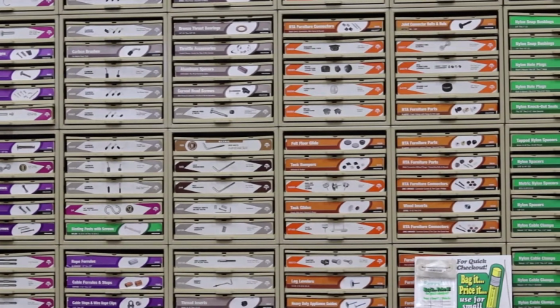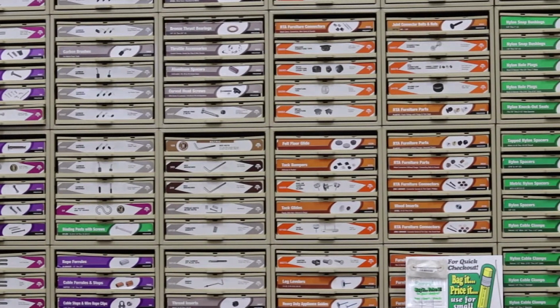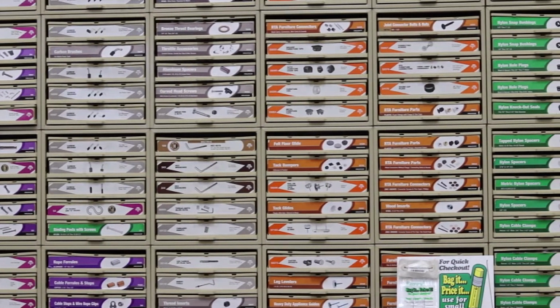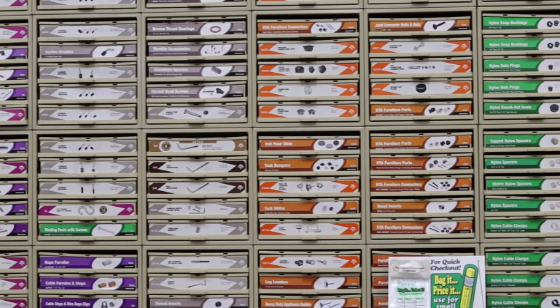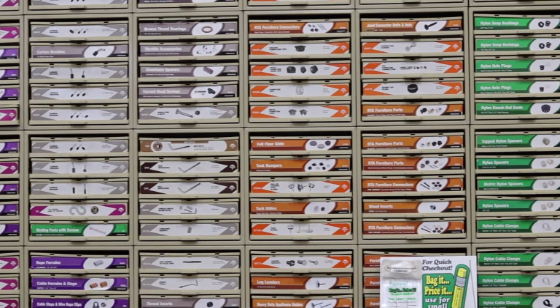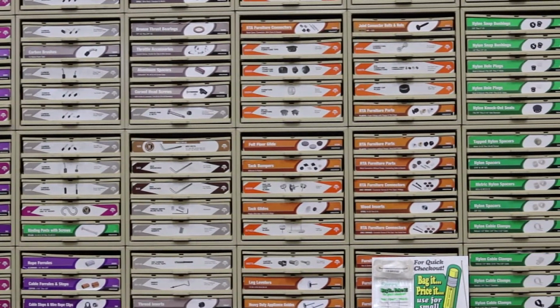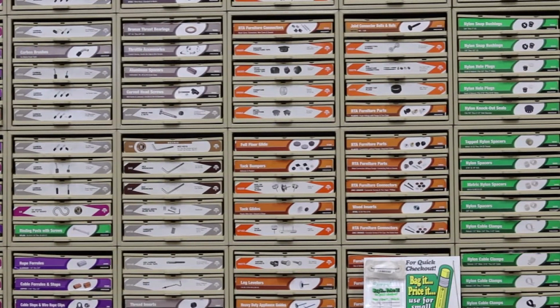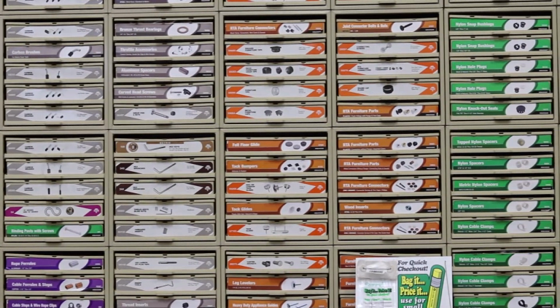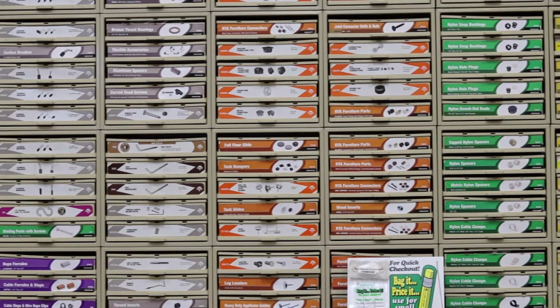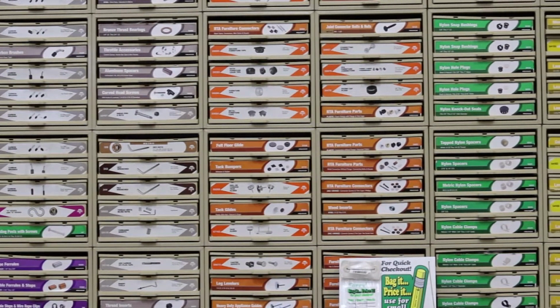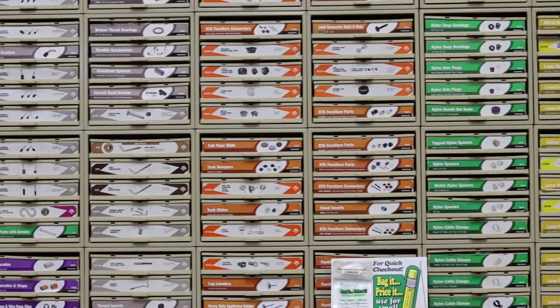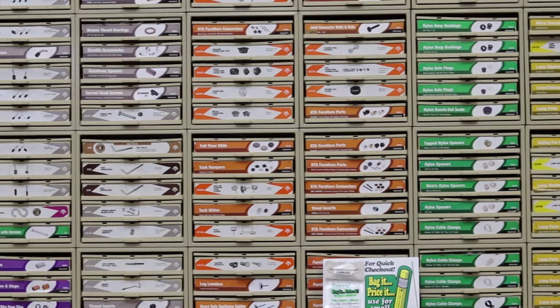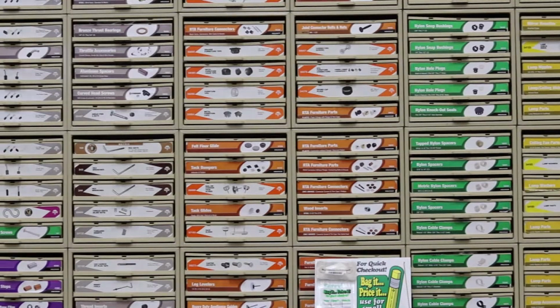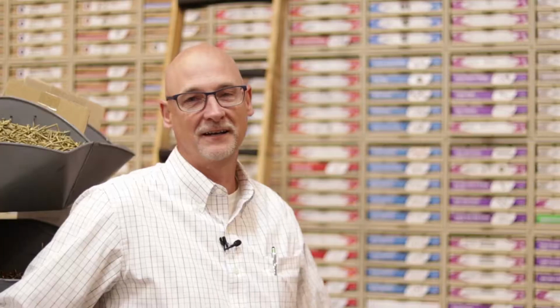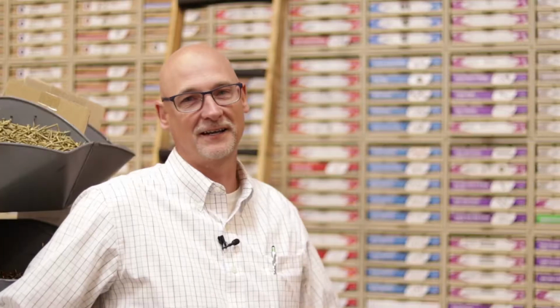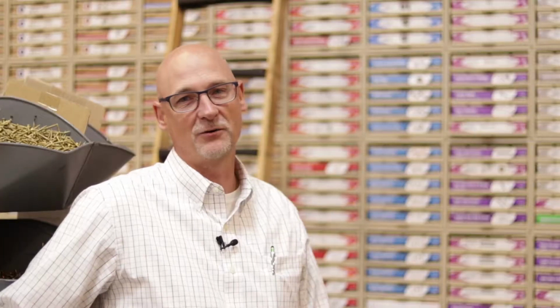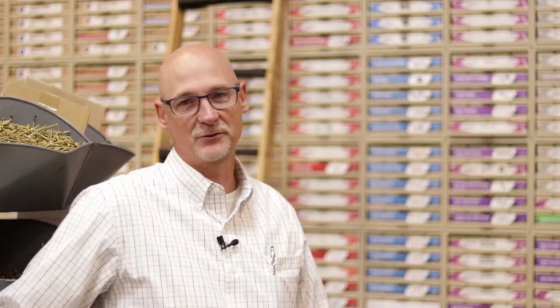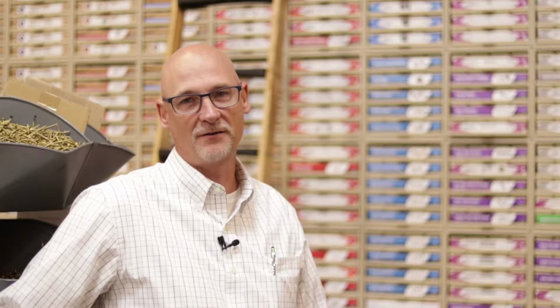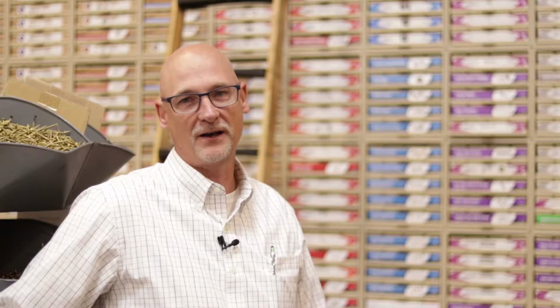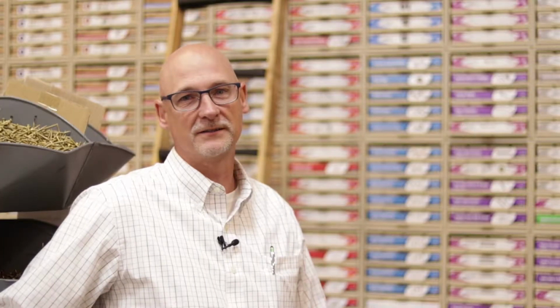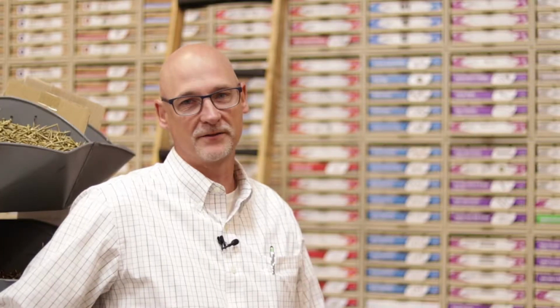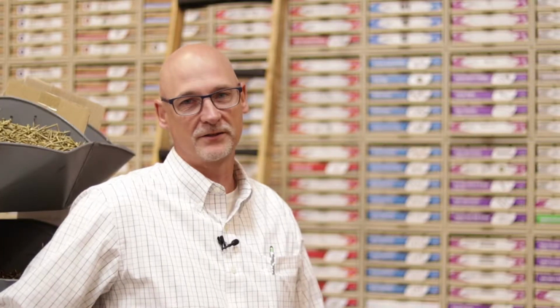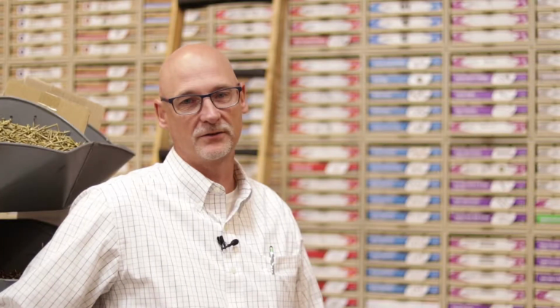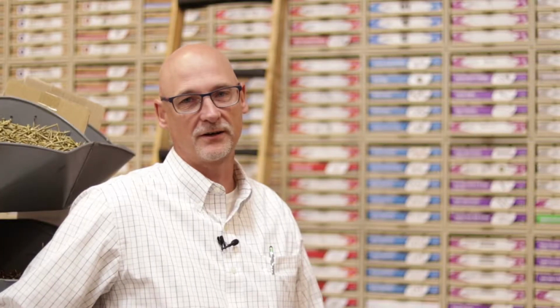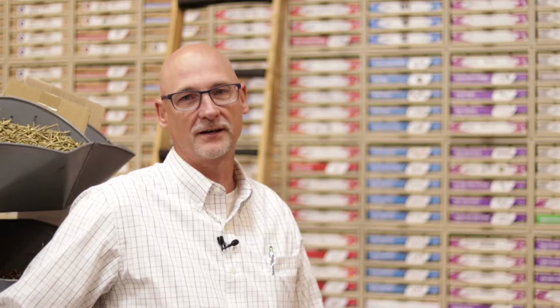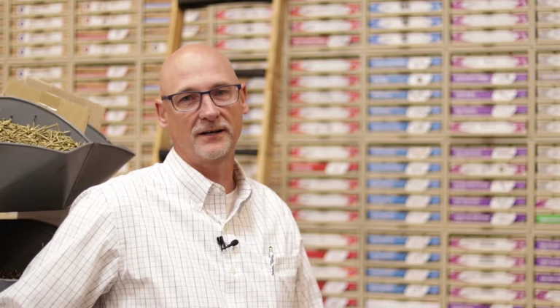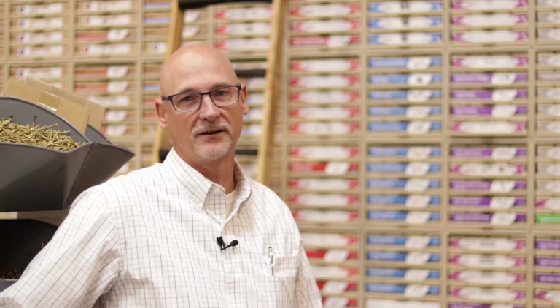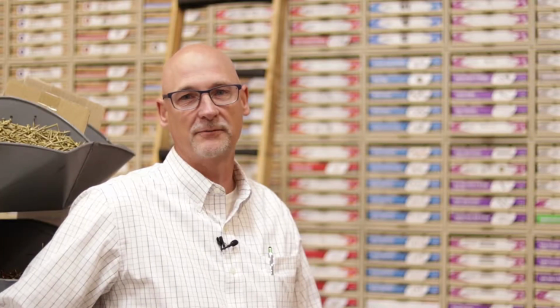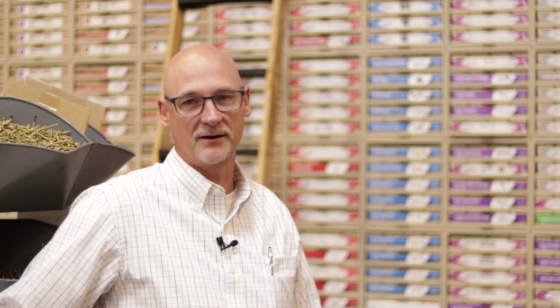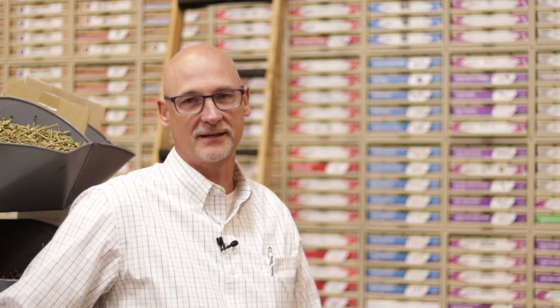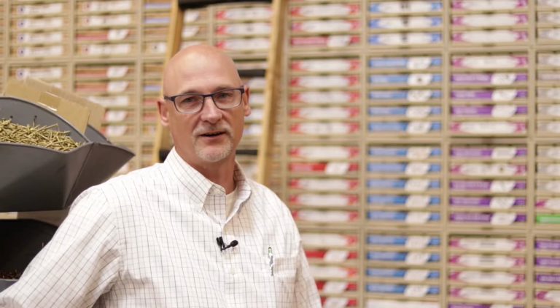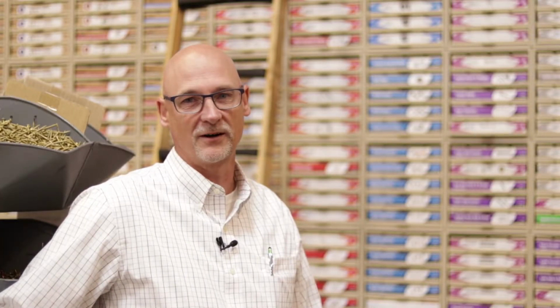Just take a look at the wall of assortments that they carry here. Again, over 12,000 different SKUs are carried here at Barnes Ace Hardware.